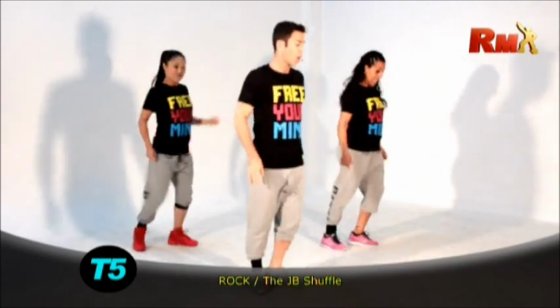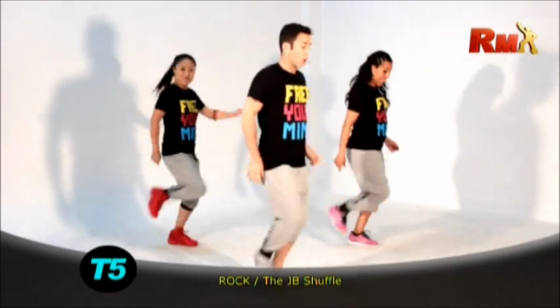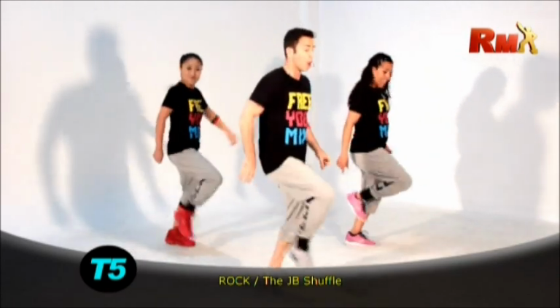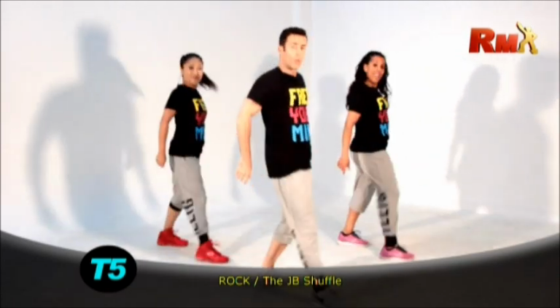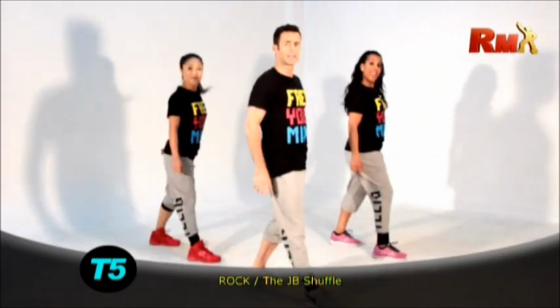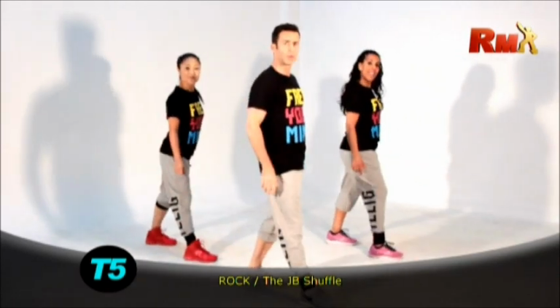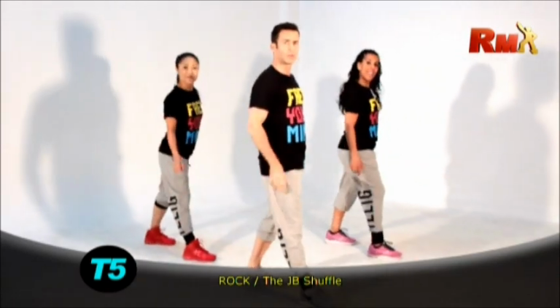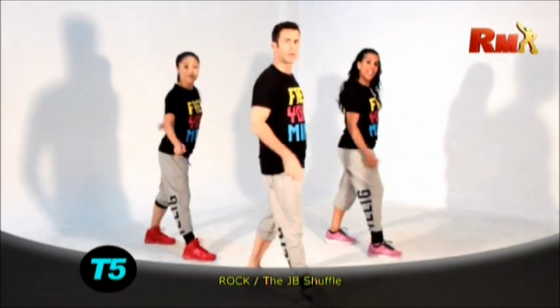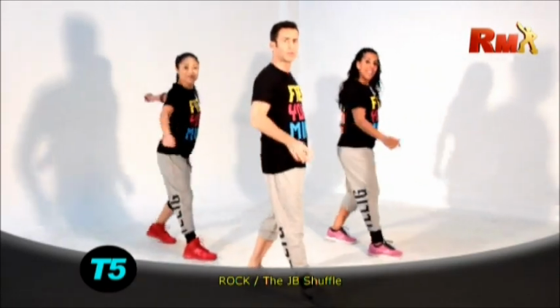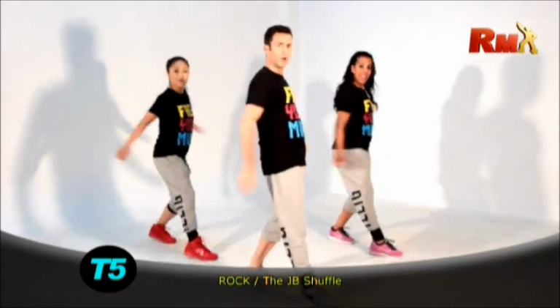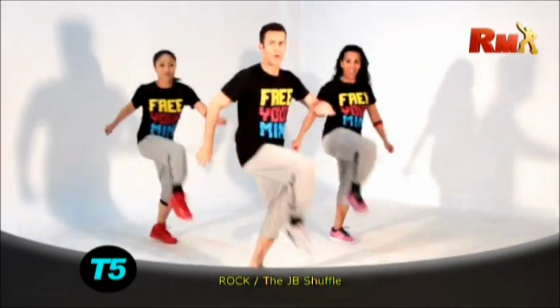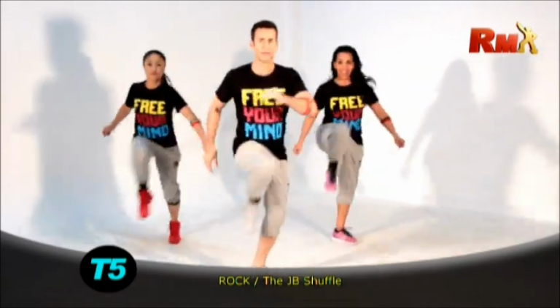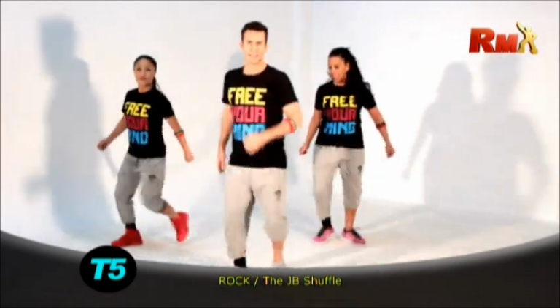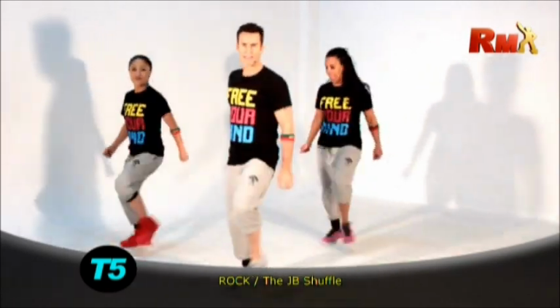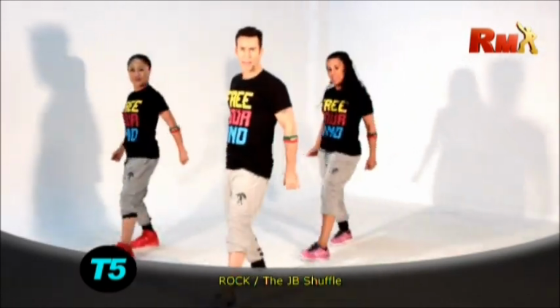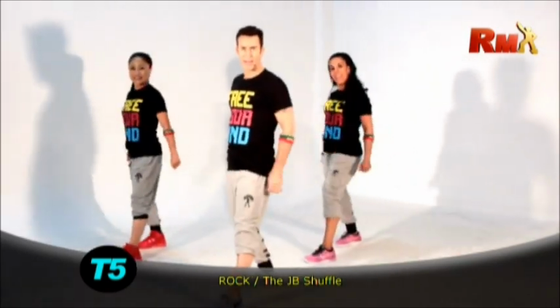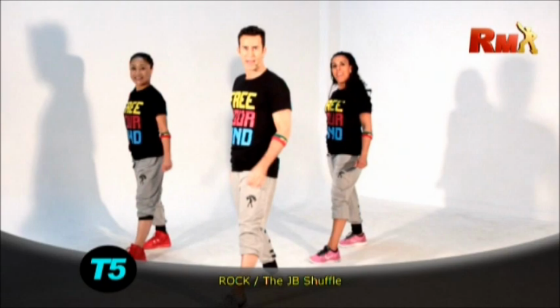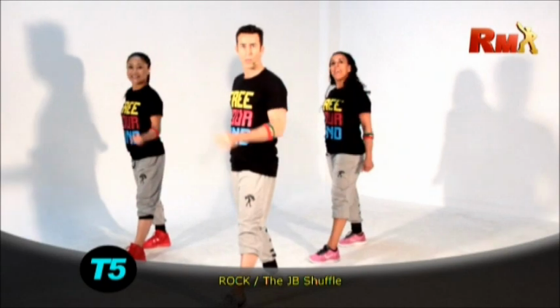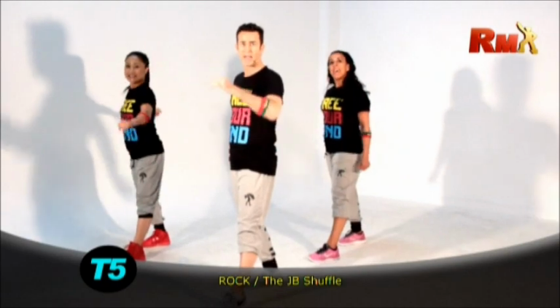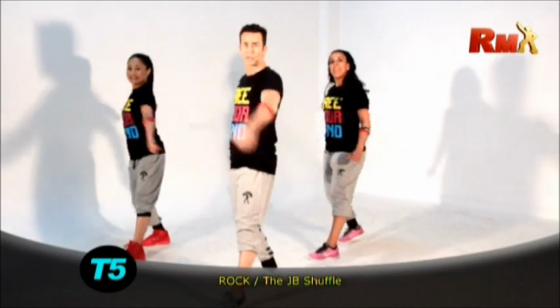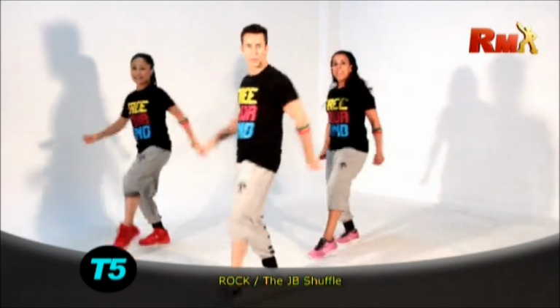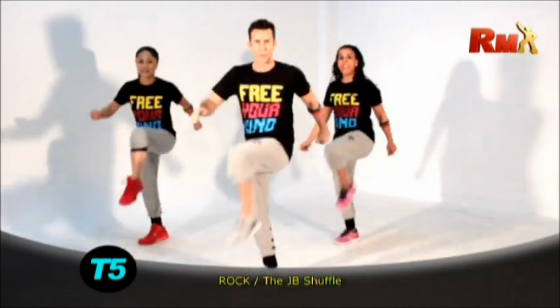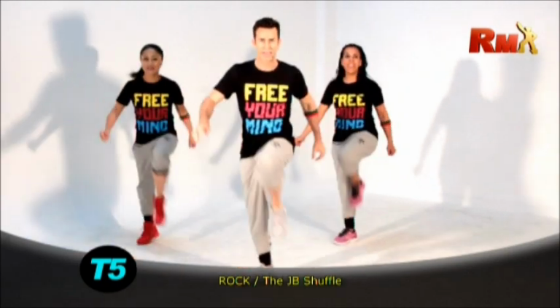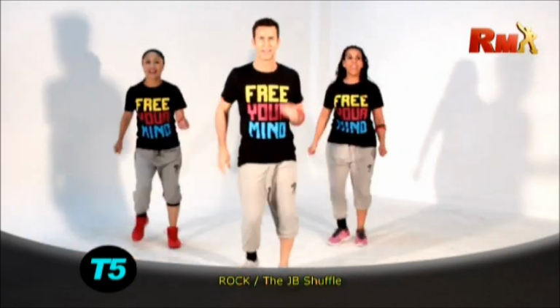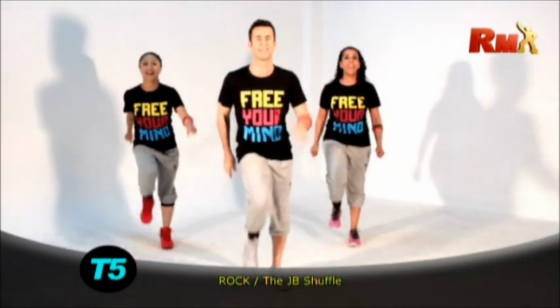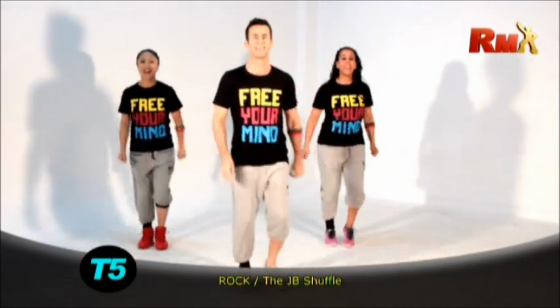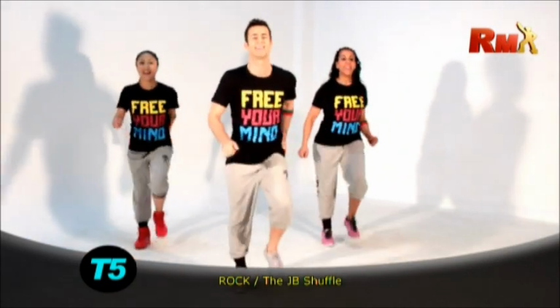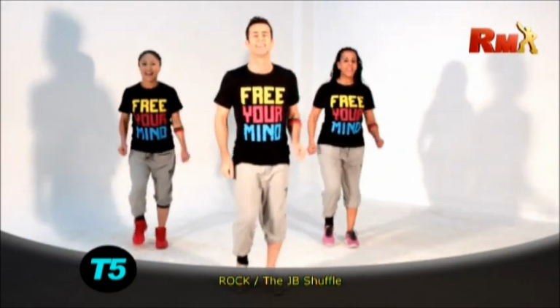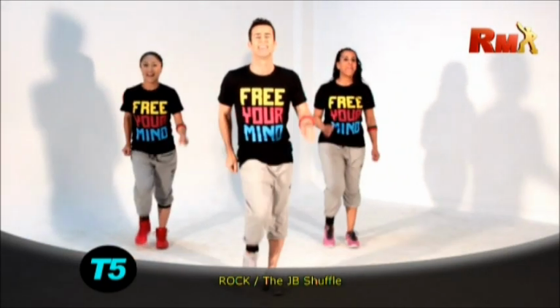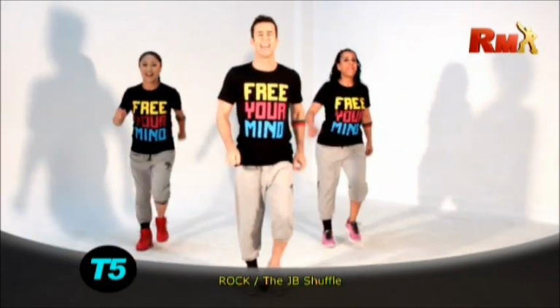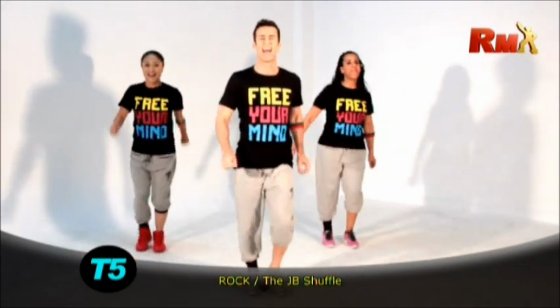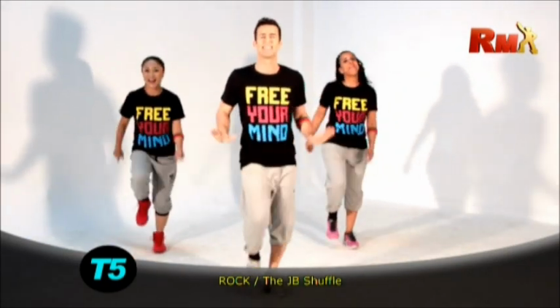Go. One, two, three, four, five, six, seven, eight. One, two, three. Yes.